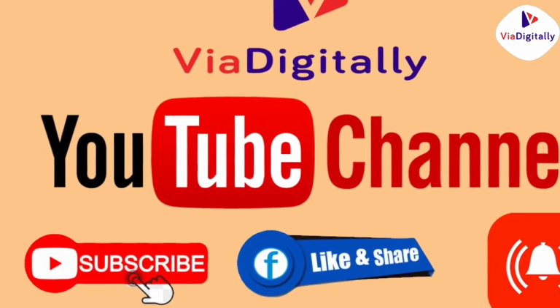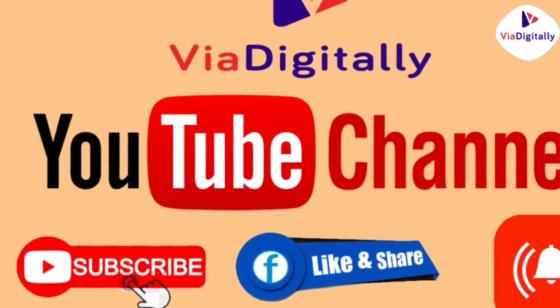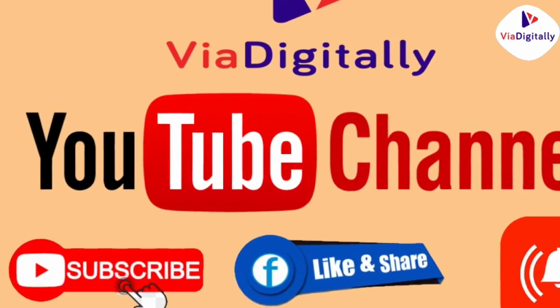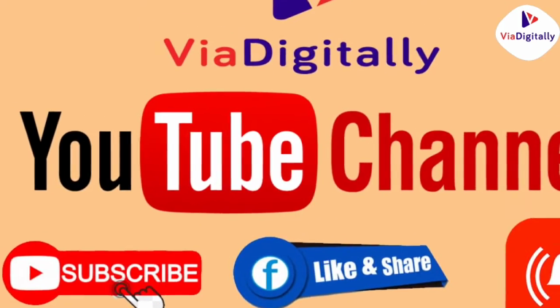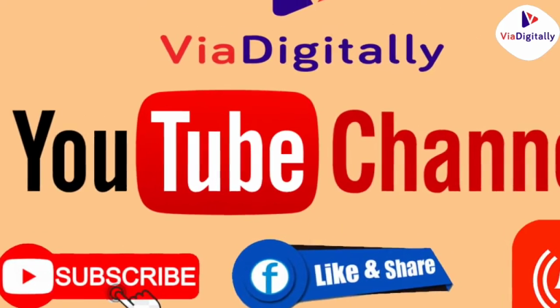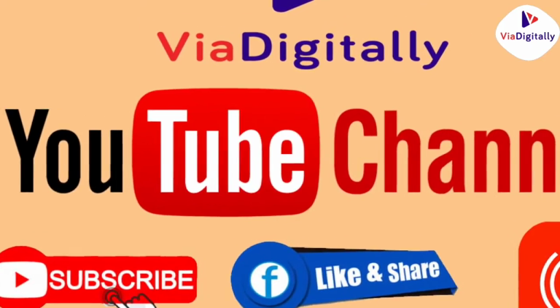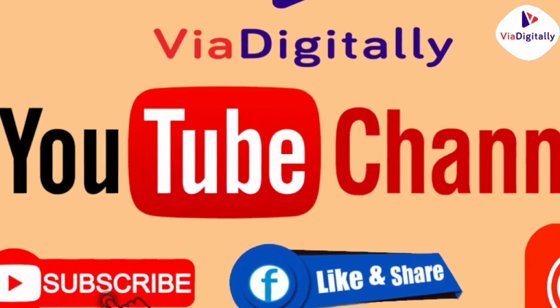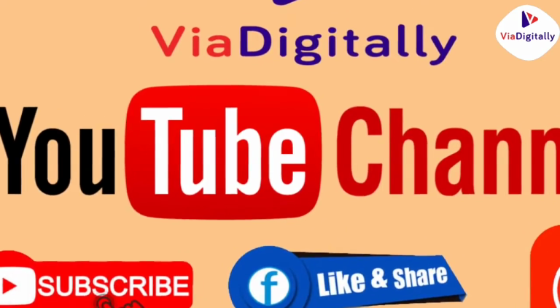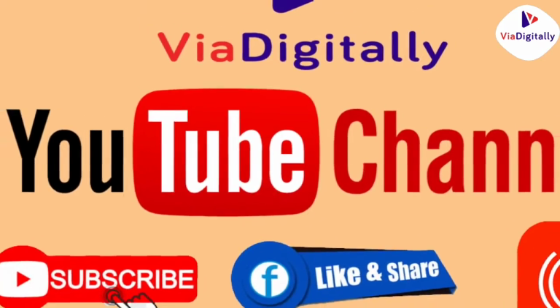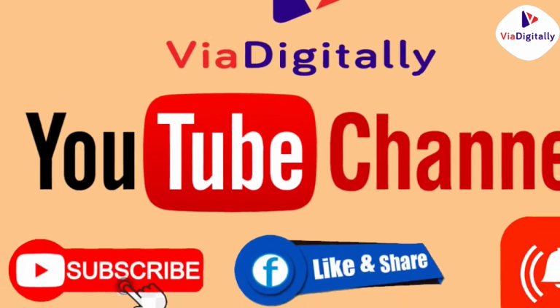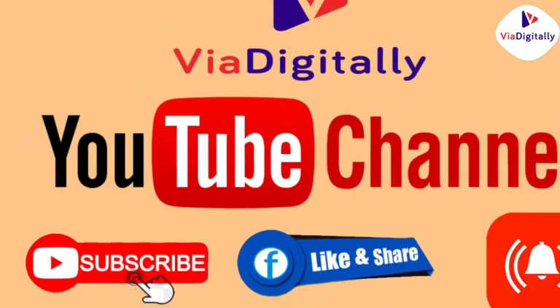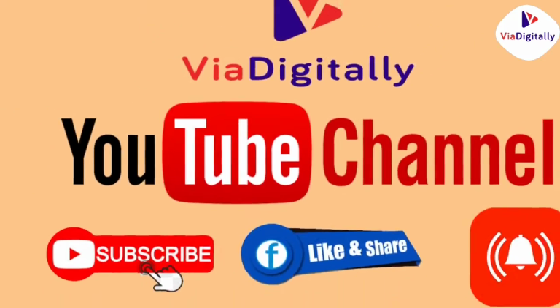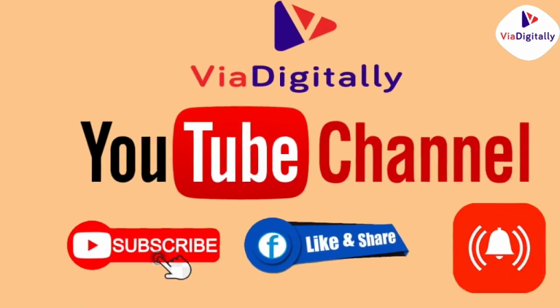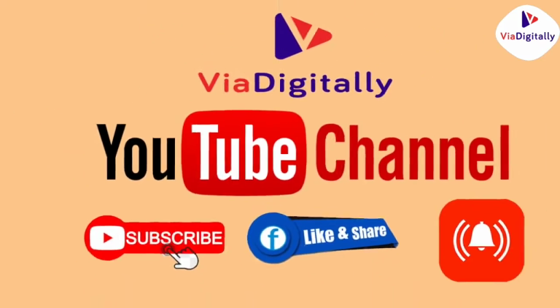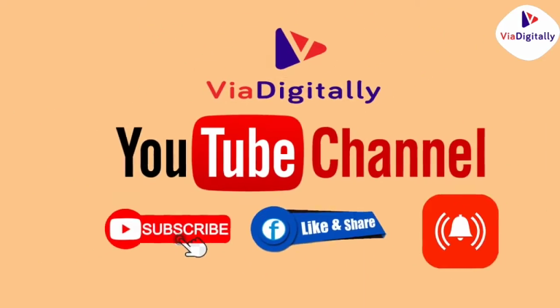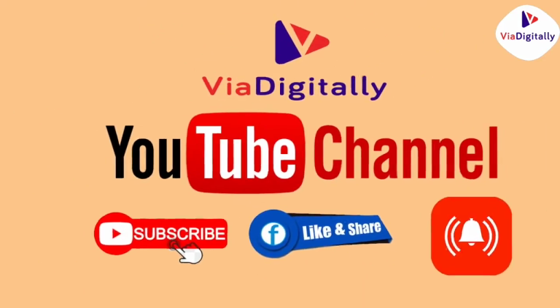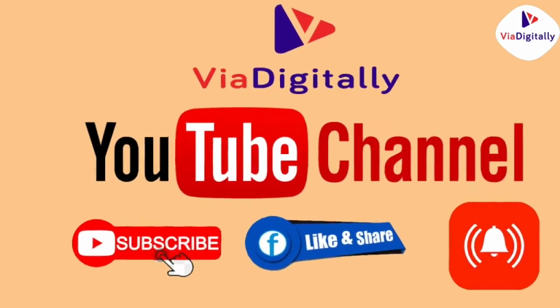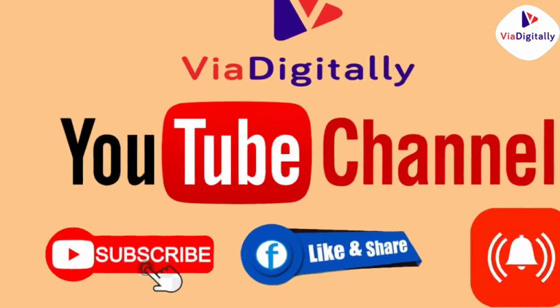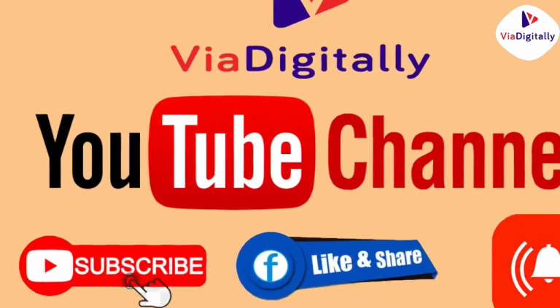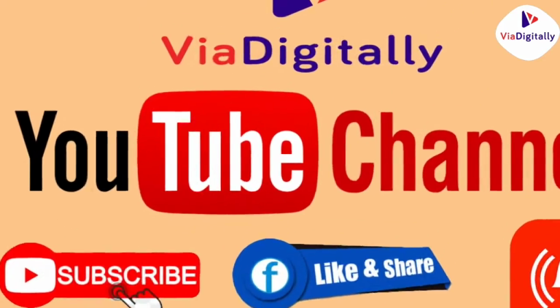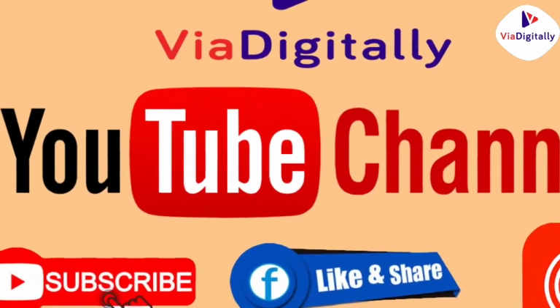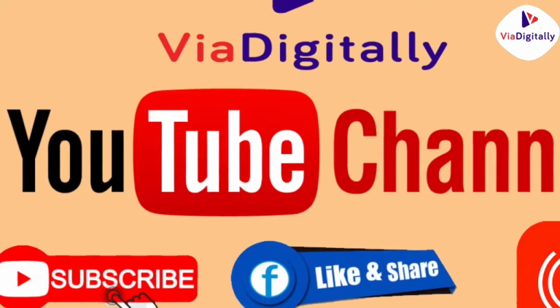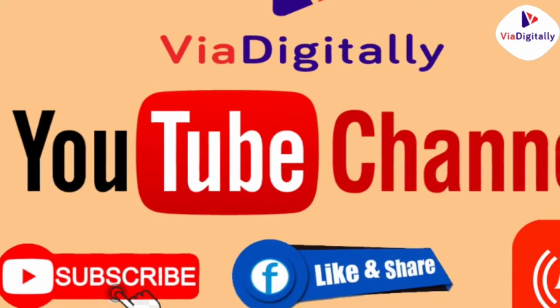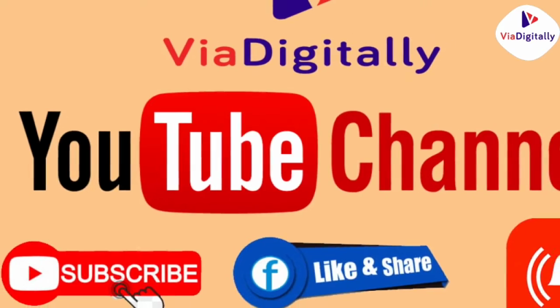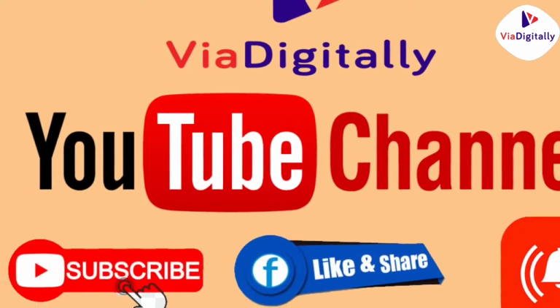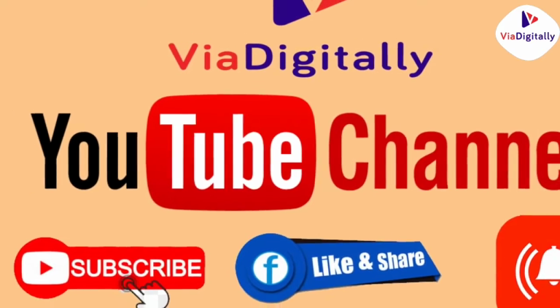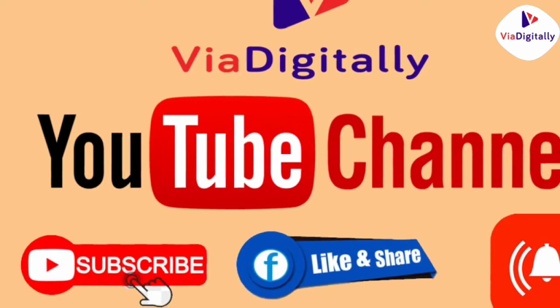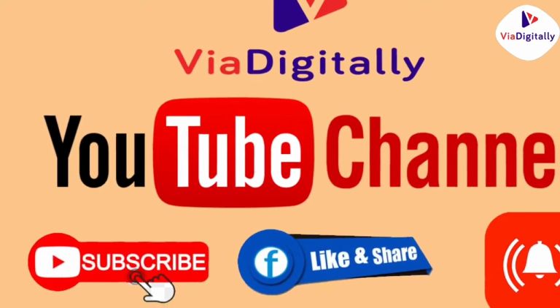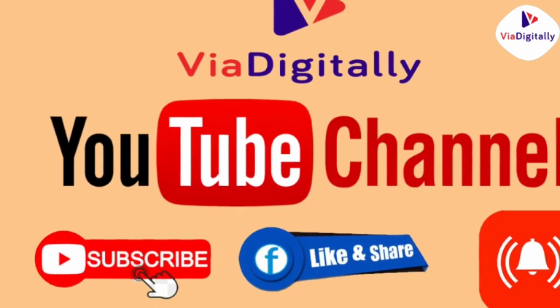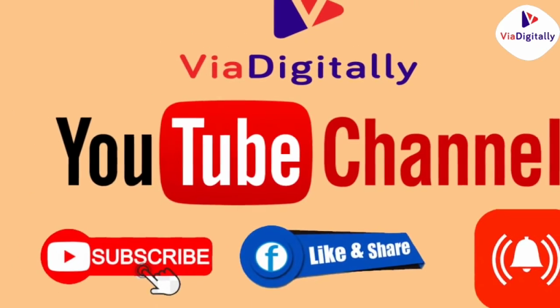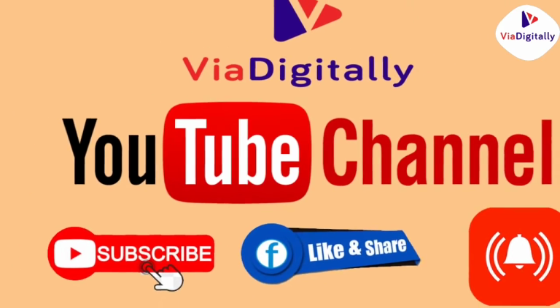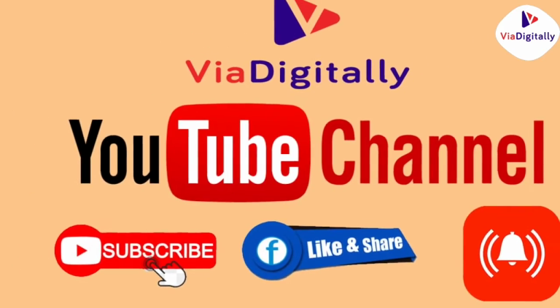Please like, share and subscribe. Click on the bell icon. Thank you friends, keep watching, bye.